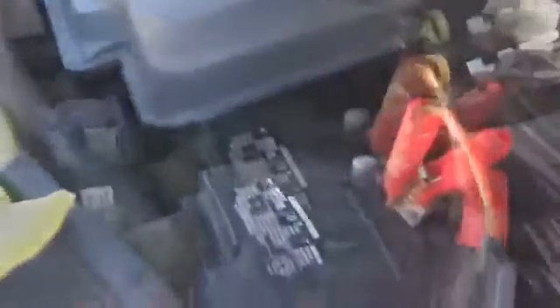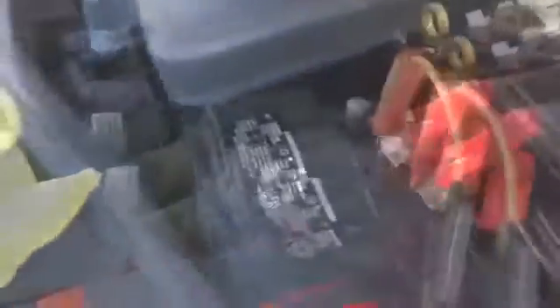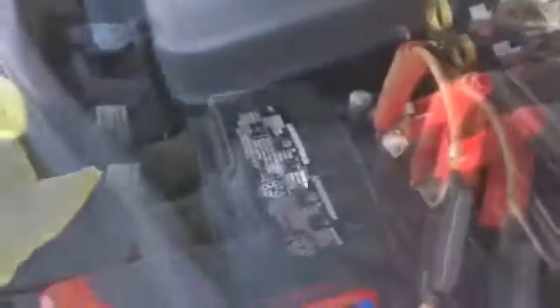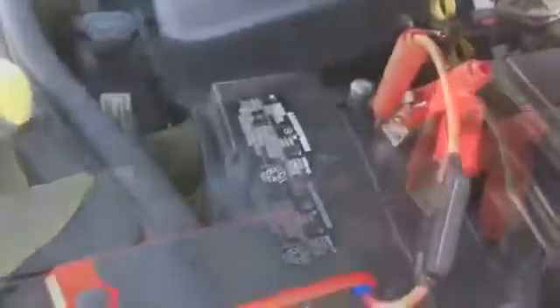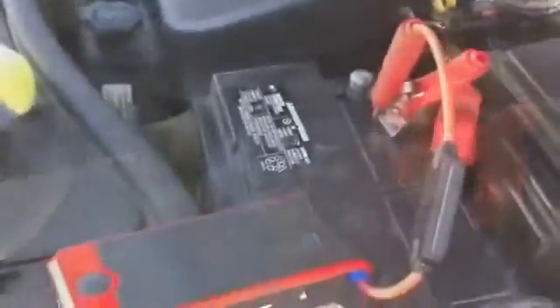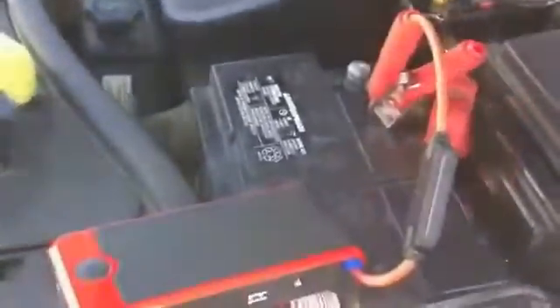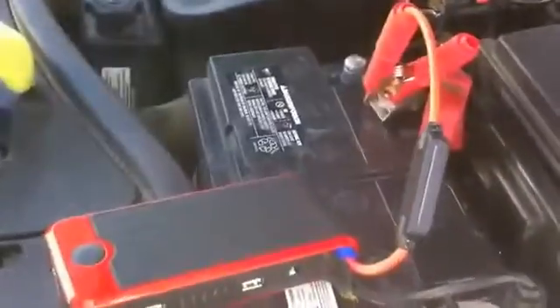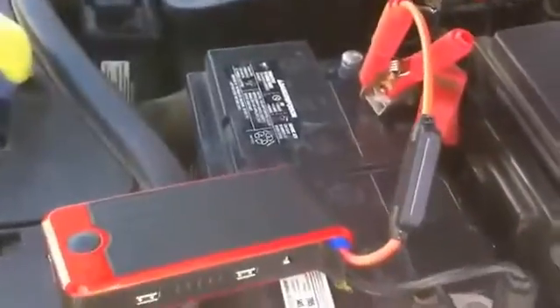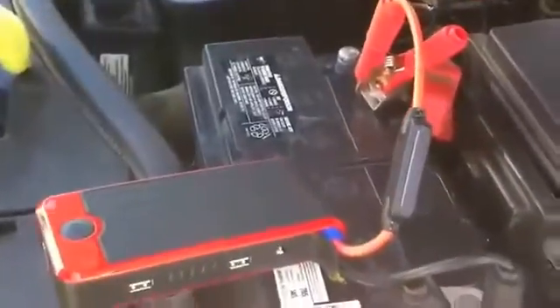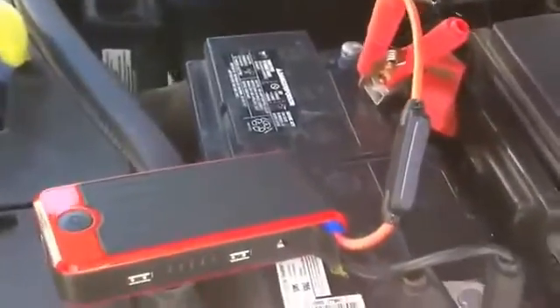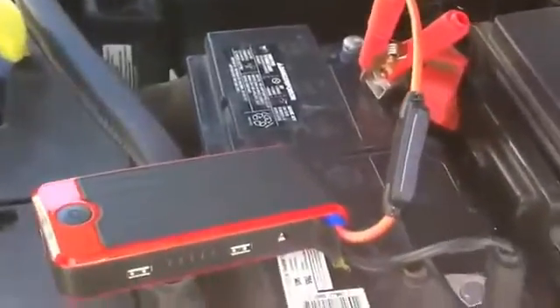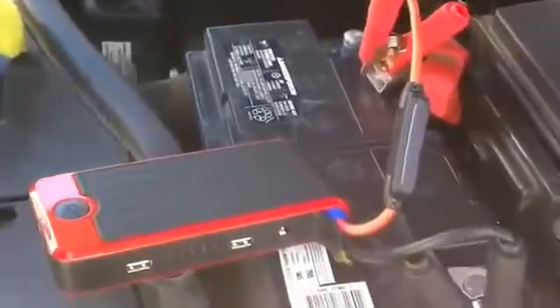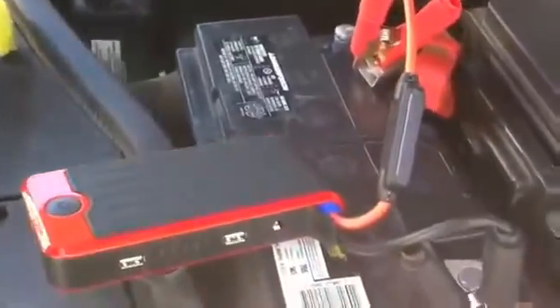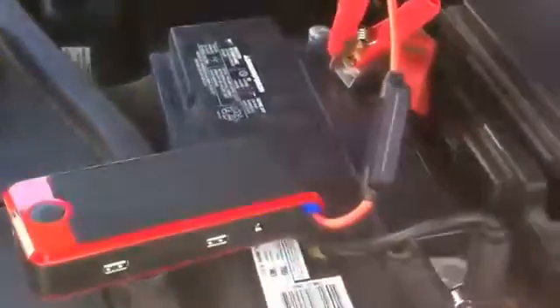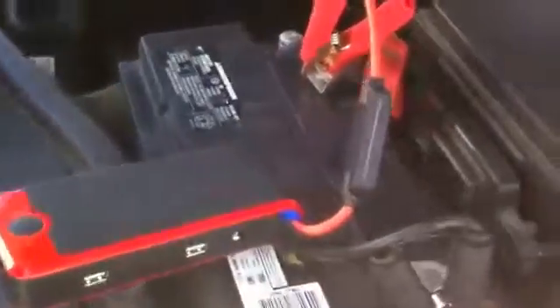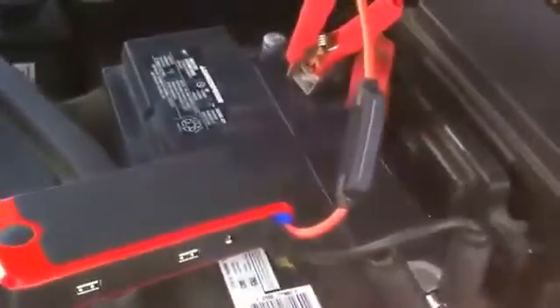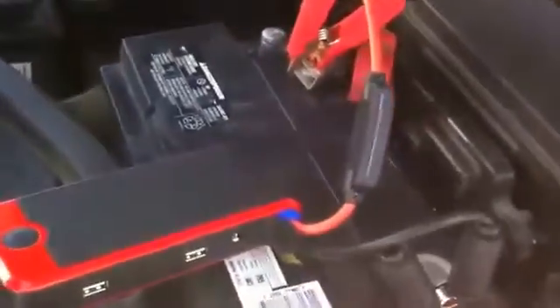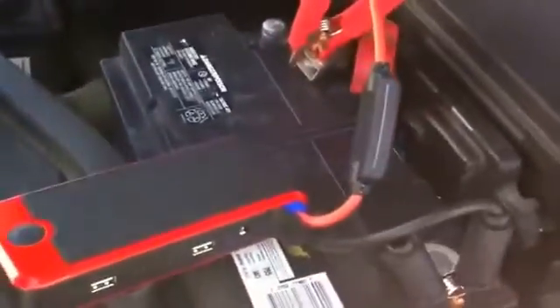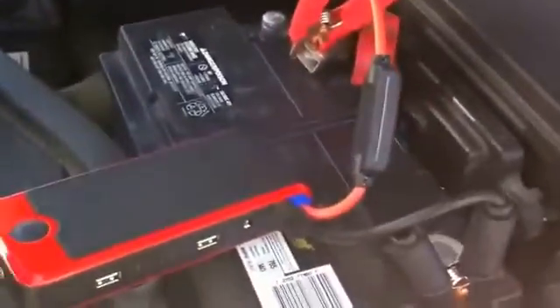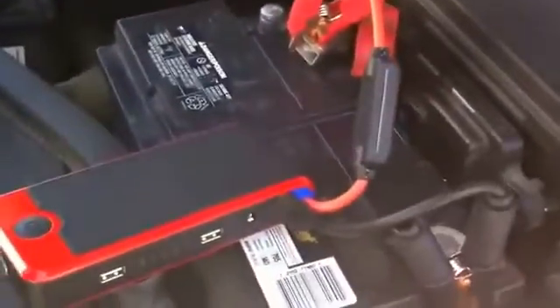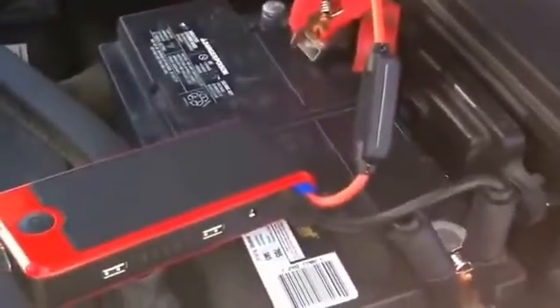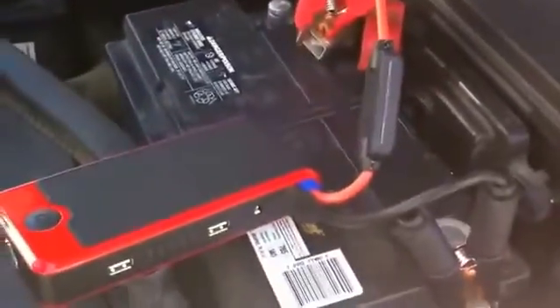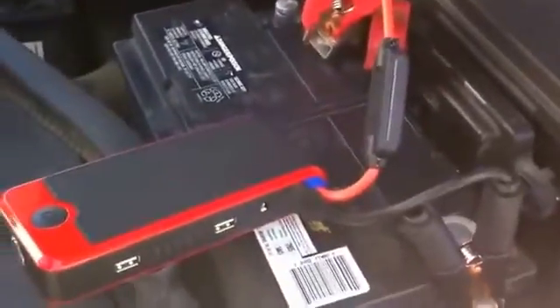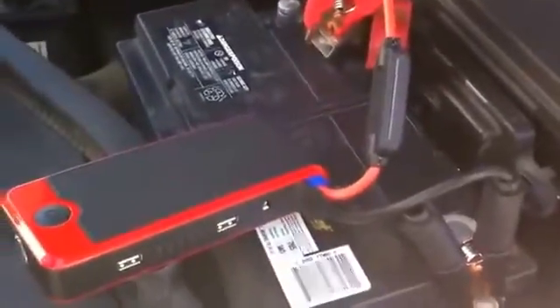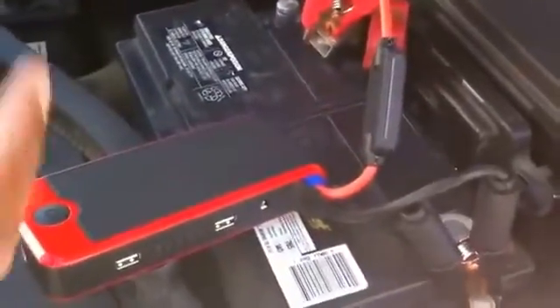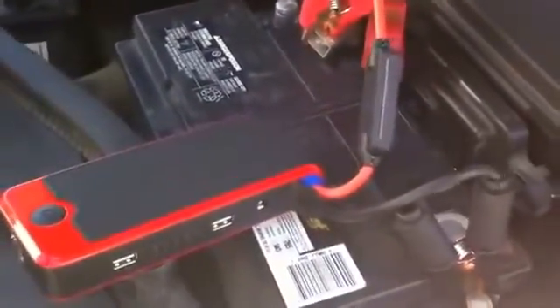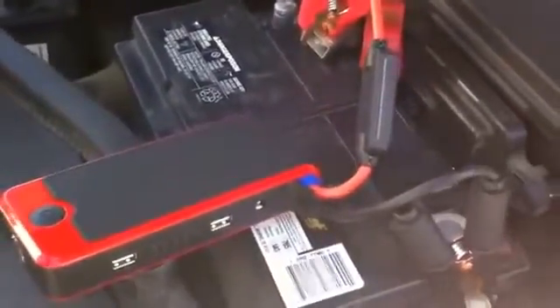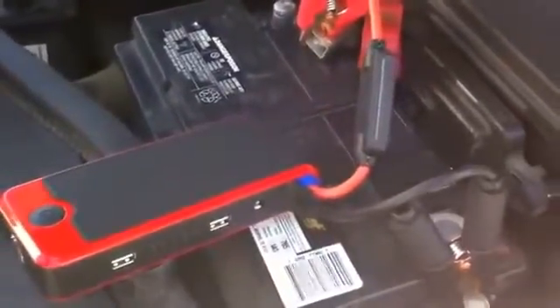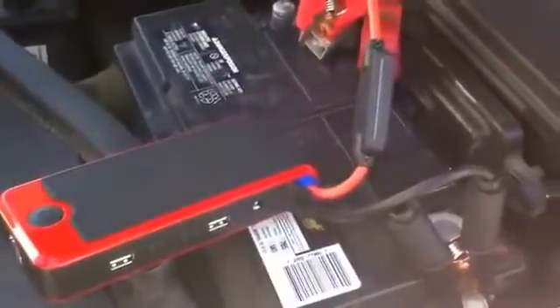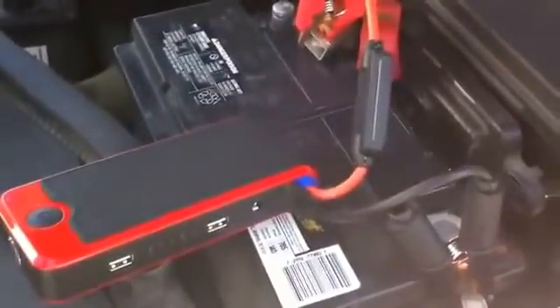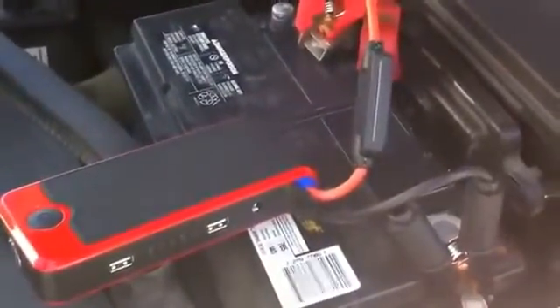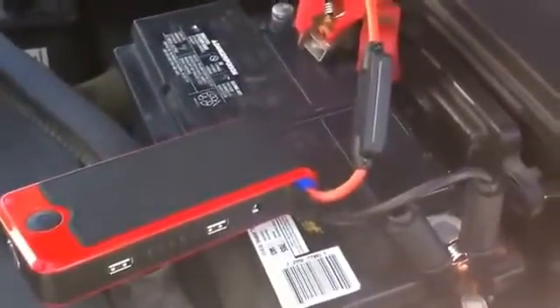Once the vehicle has started, just make sure you remove the clamps so you don't get any power feeding back to the unit.